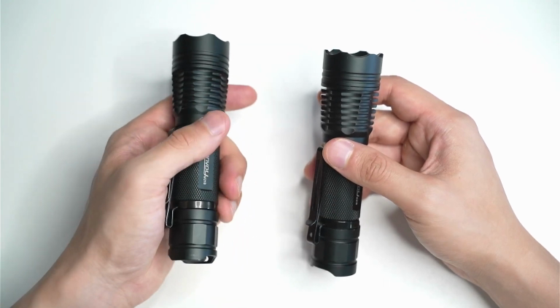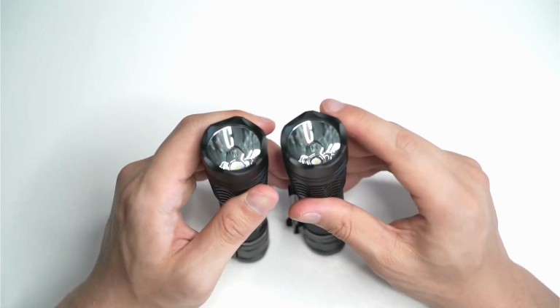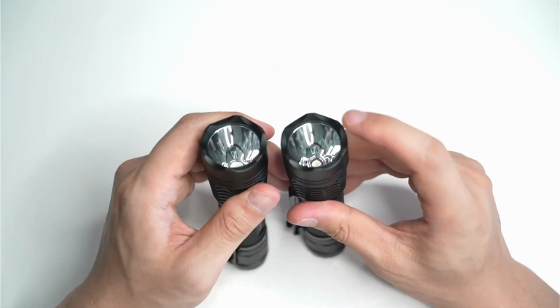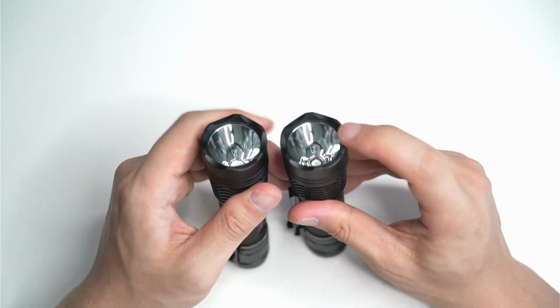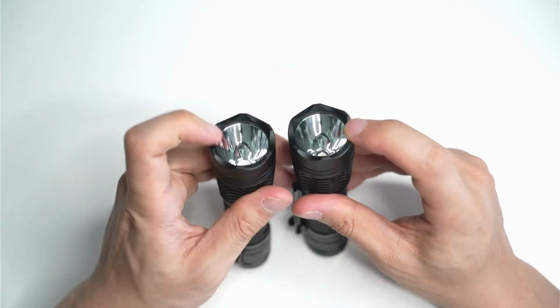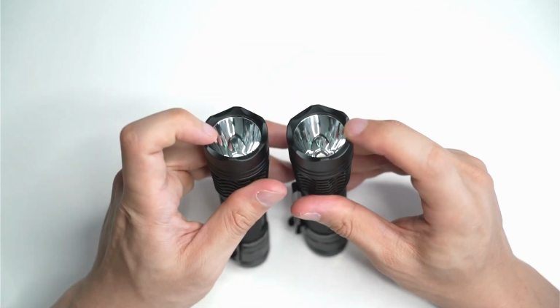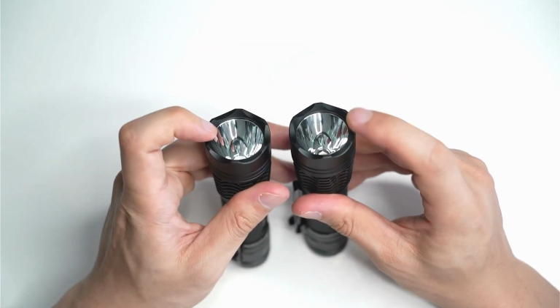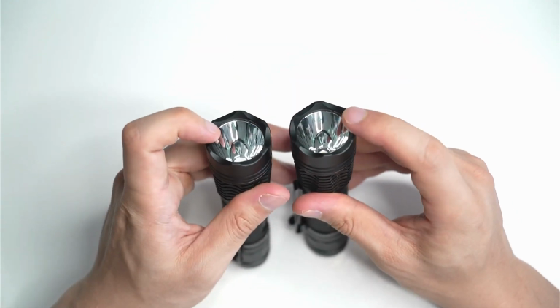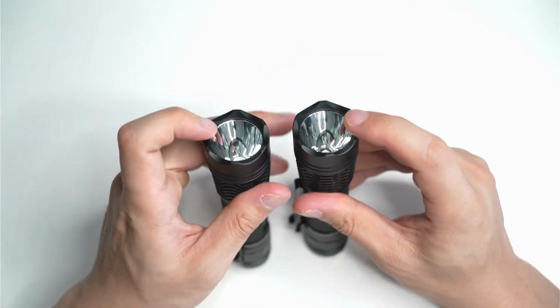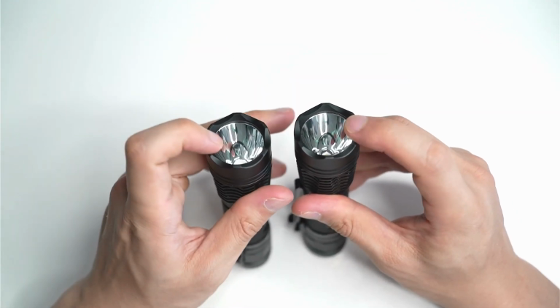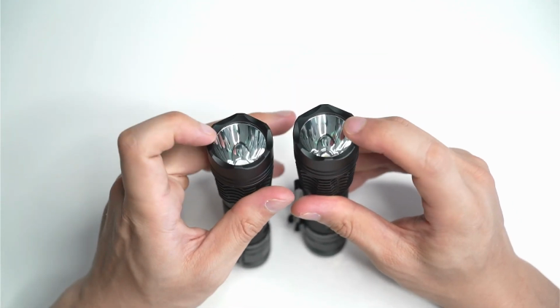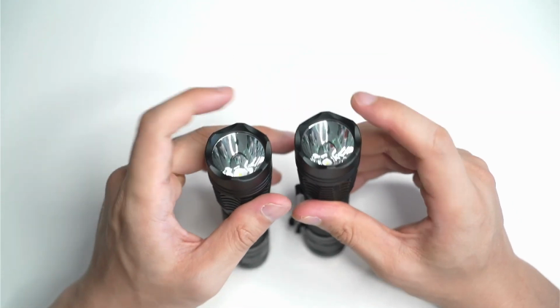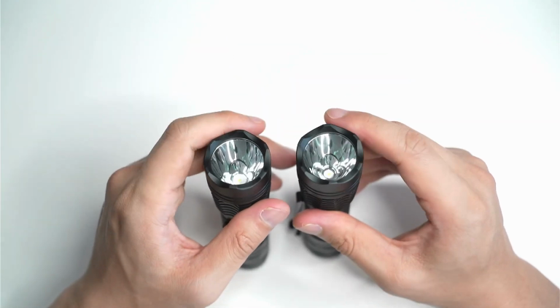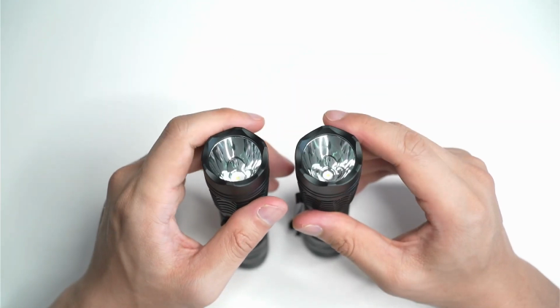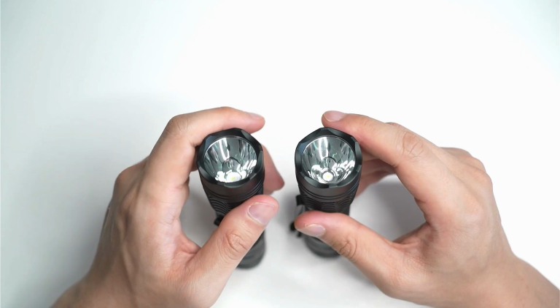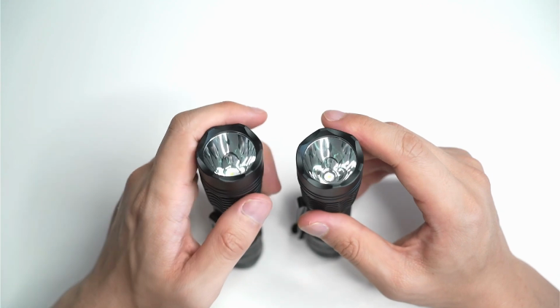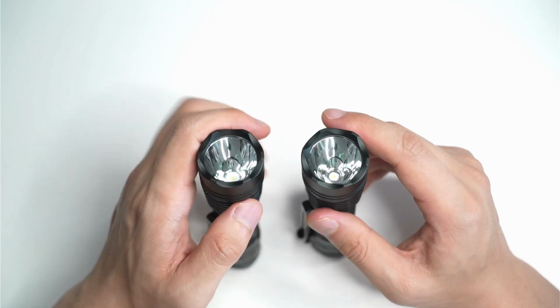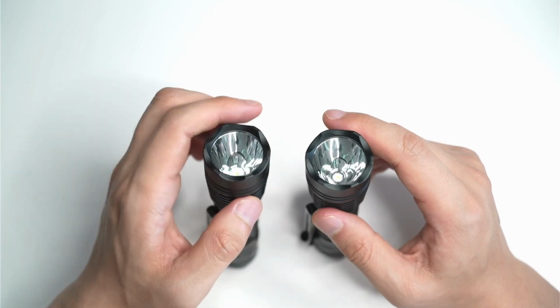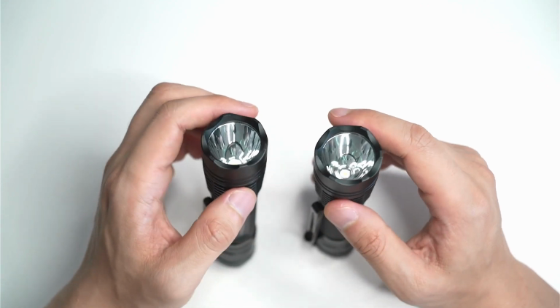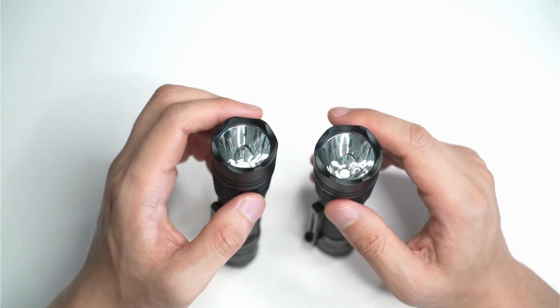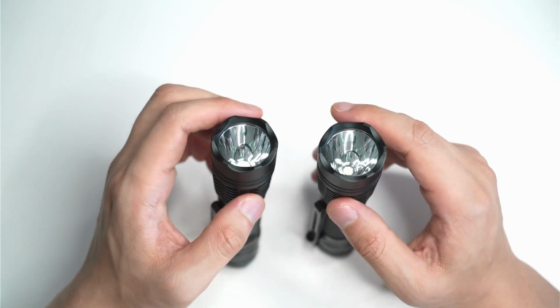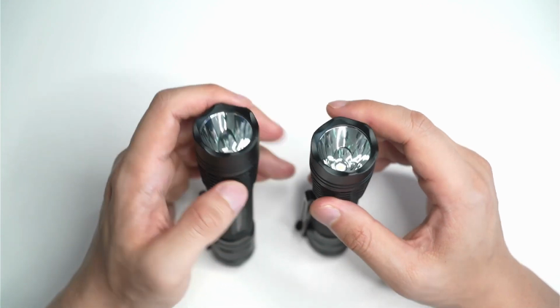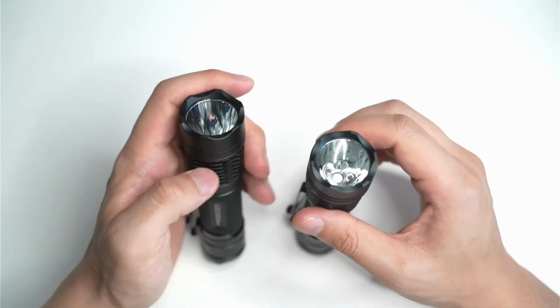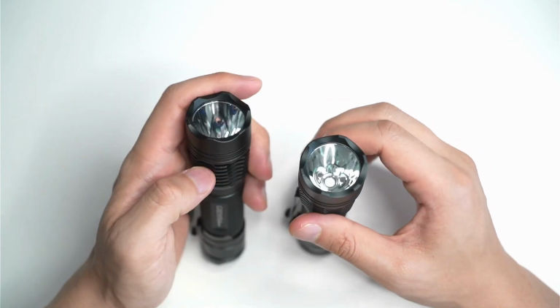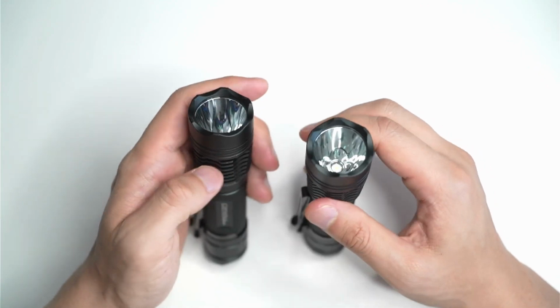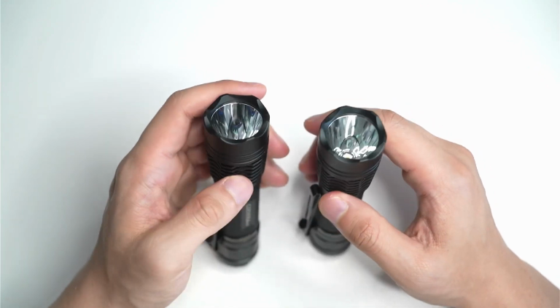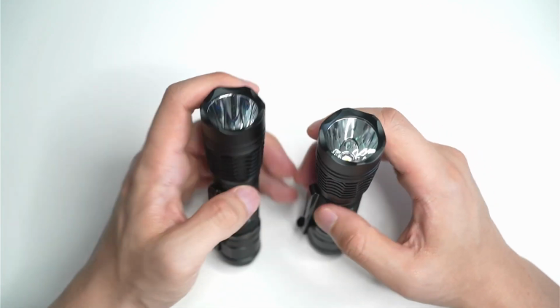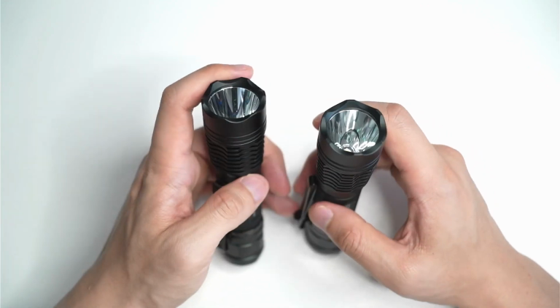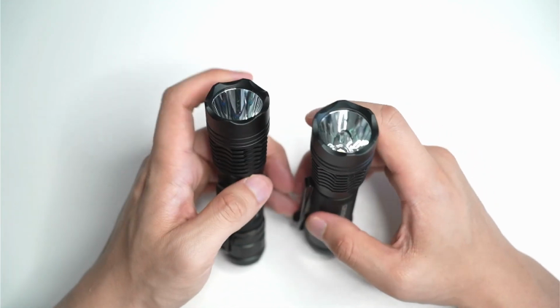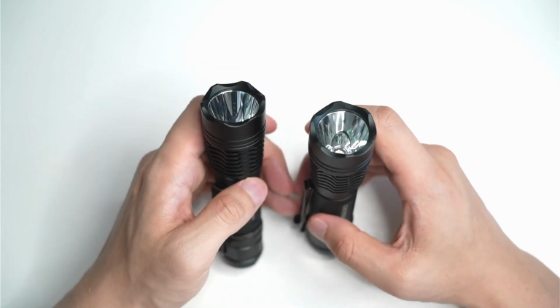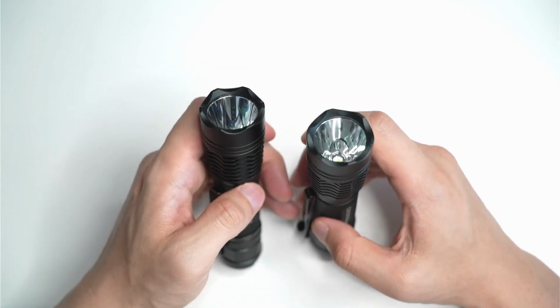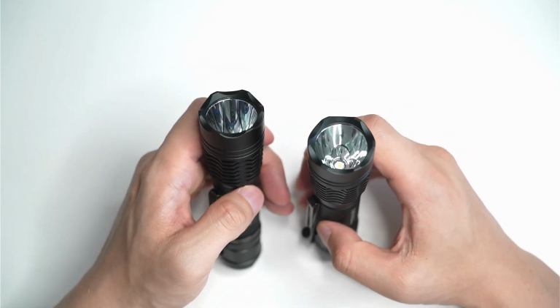As you can see, it's the same reflector — a smooth reflector — same bezel, everything like that is the same. The UI is the same too.